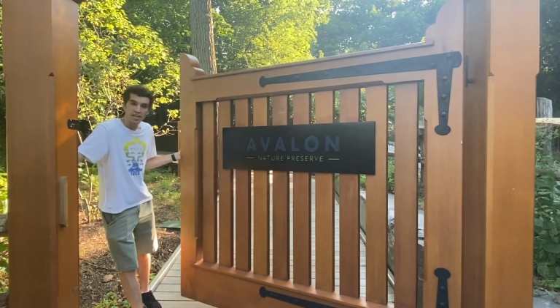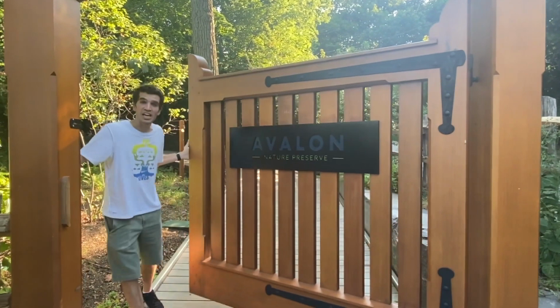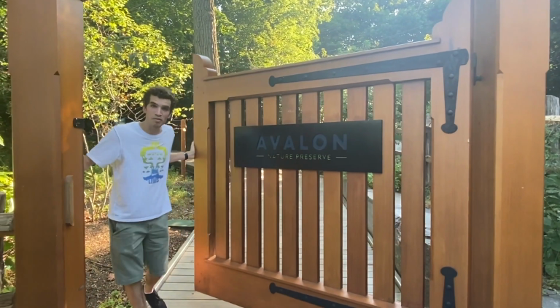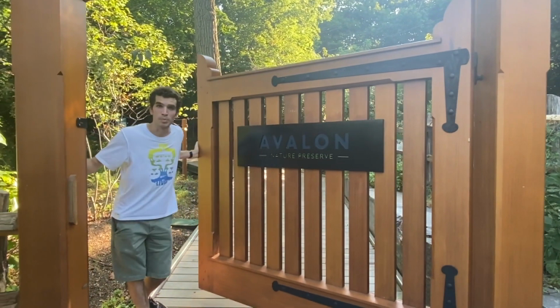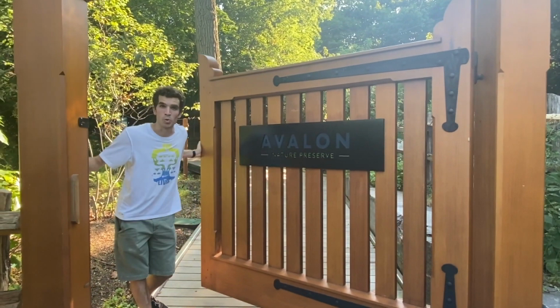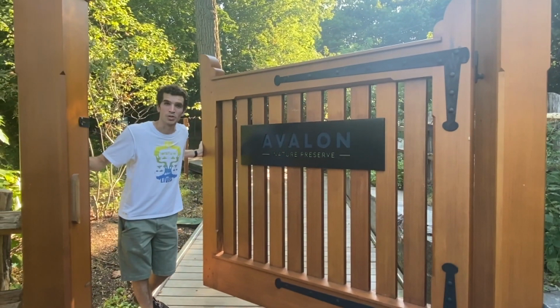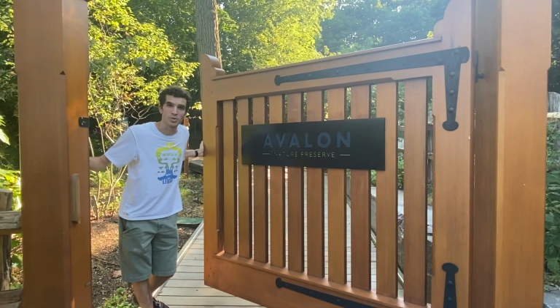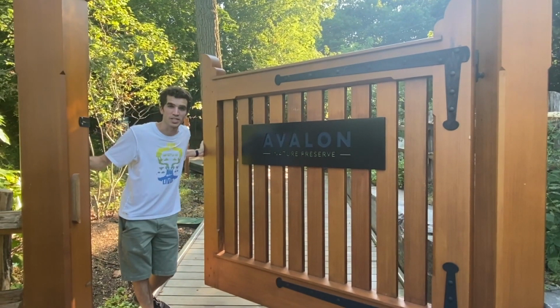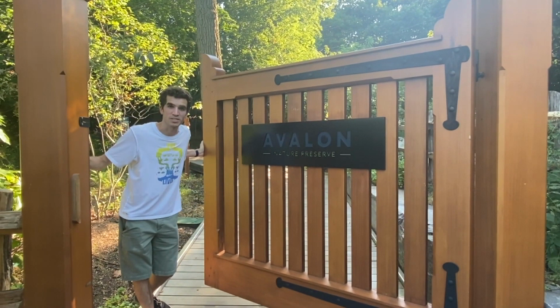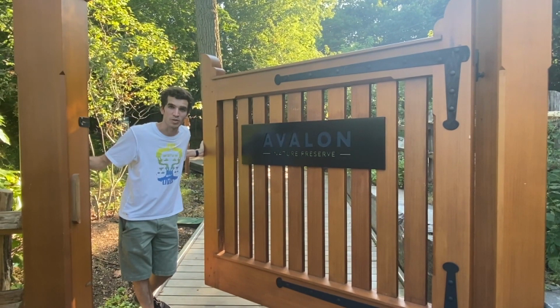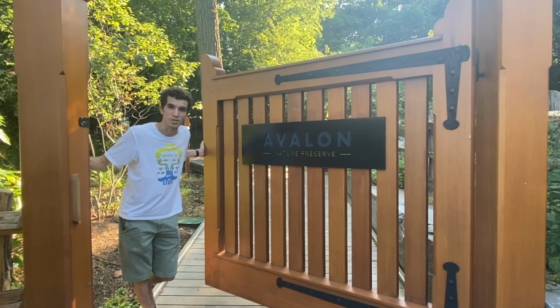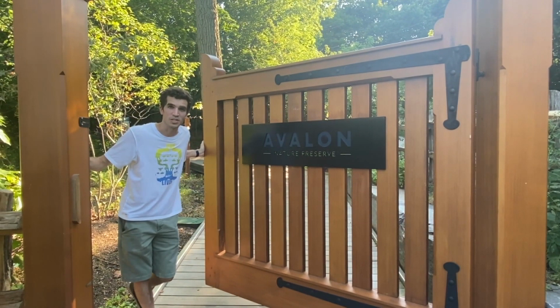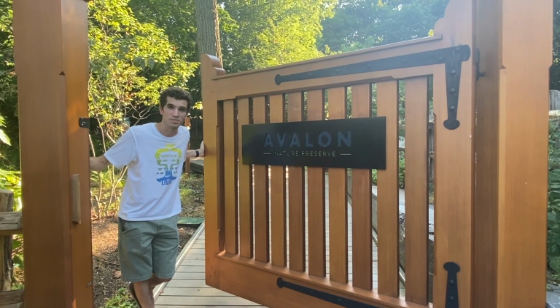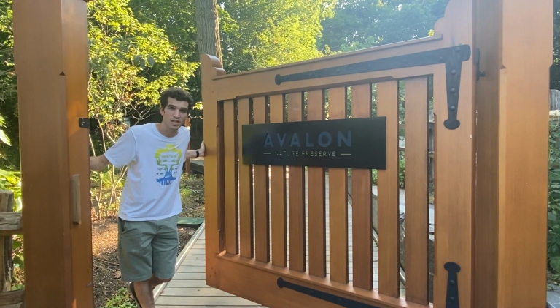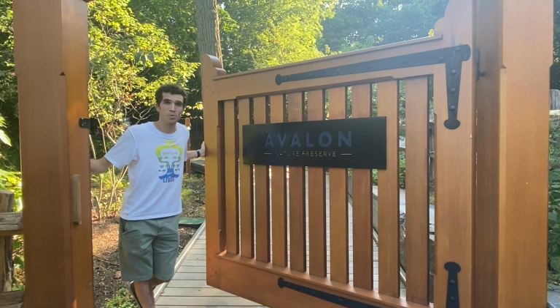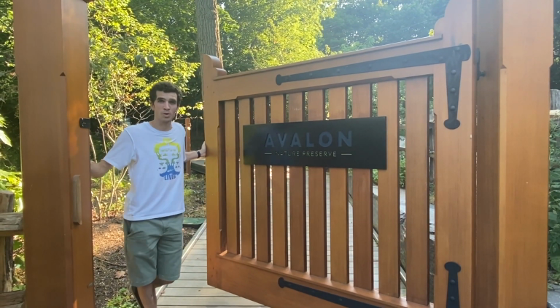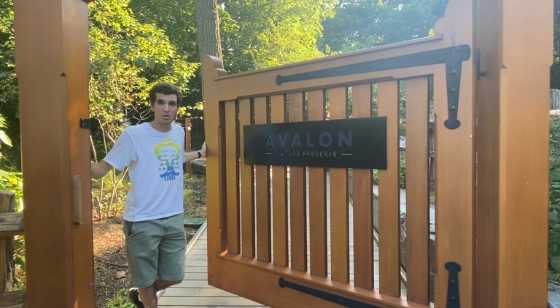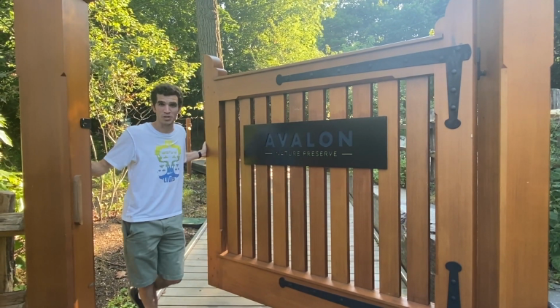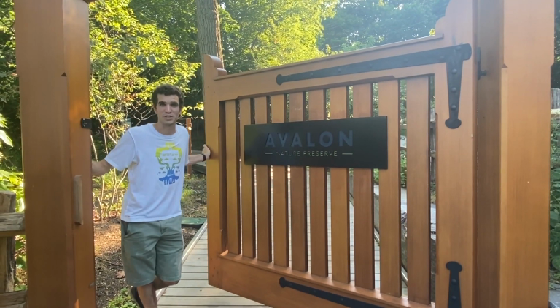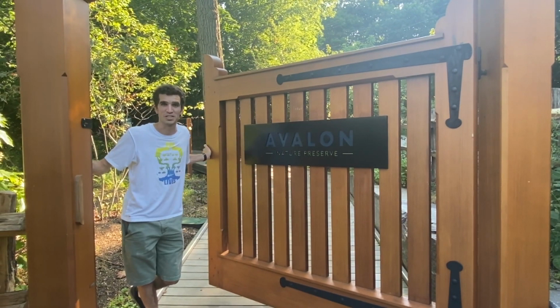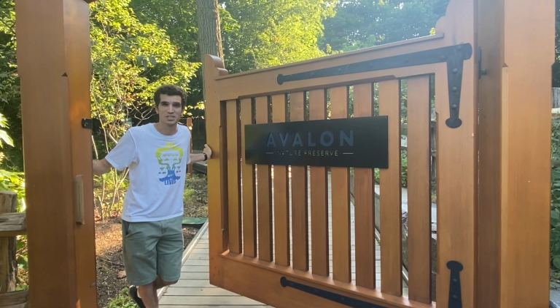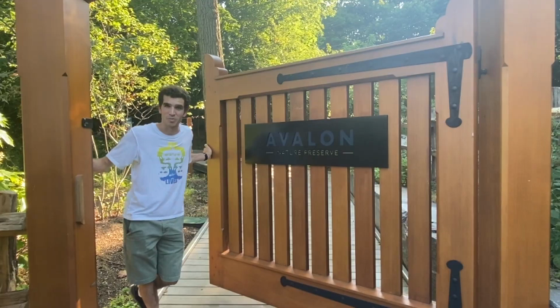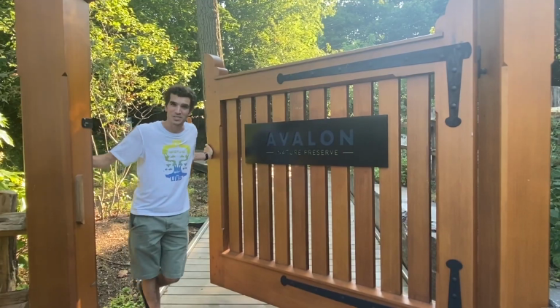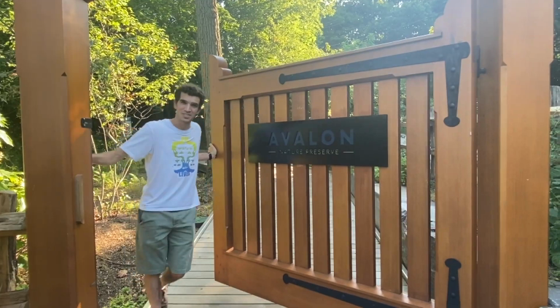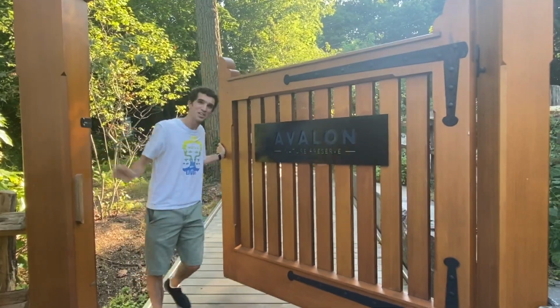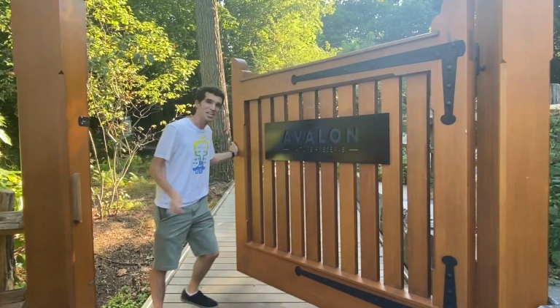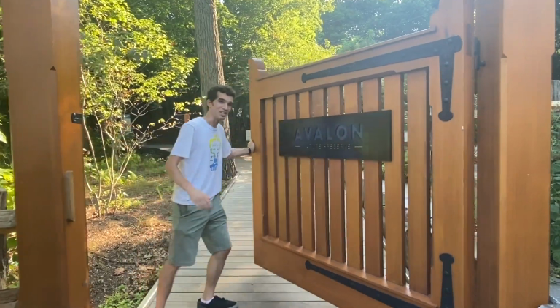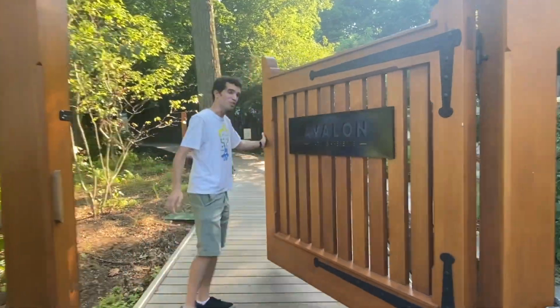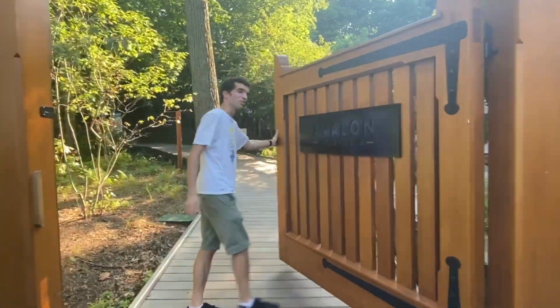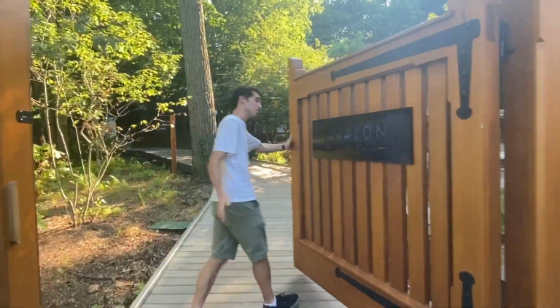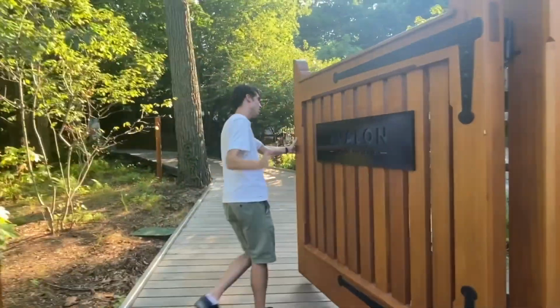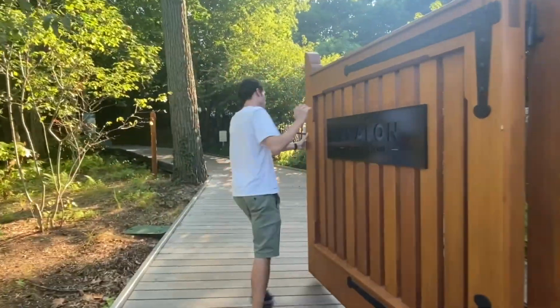Have you ever been bored on the weekend? Thought to yourself, I want to go on a treasure hunt. Well, now you can. Follow me.